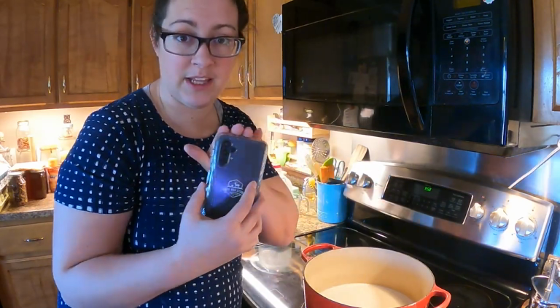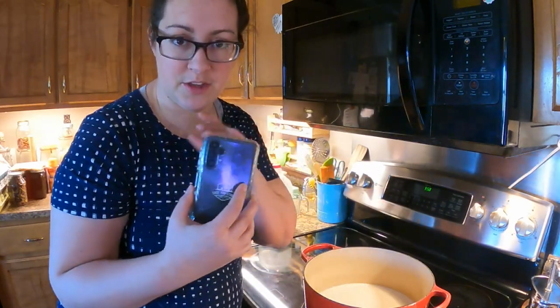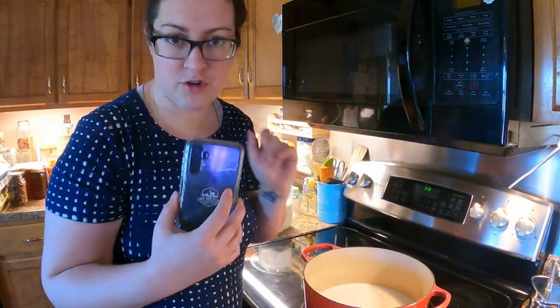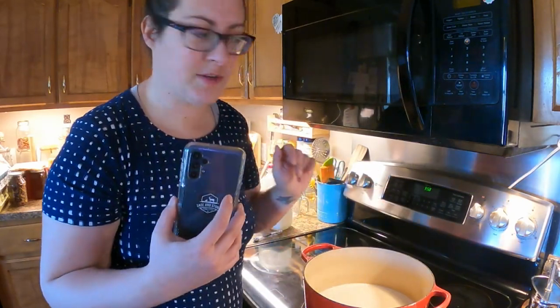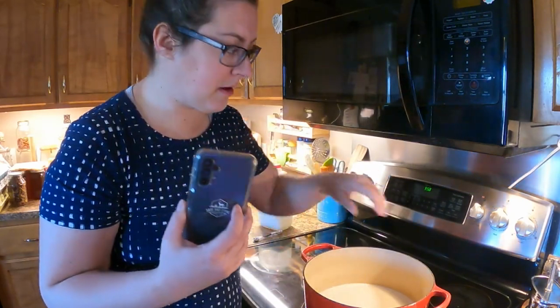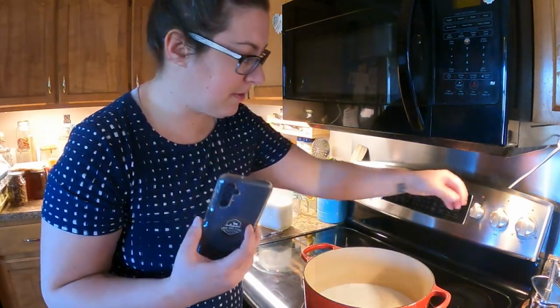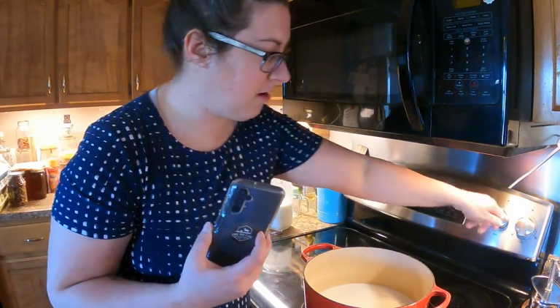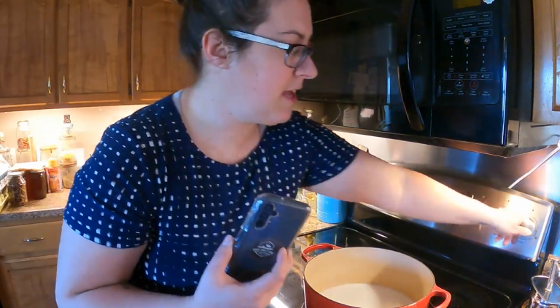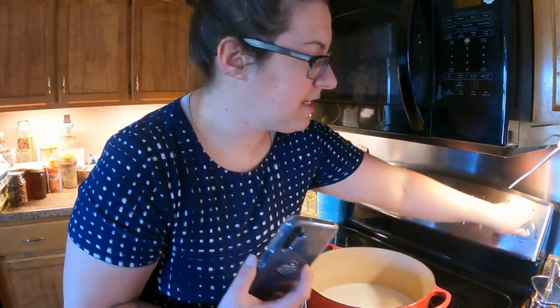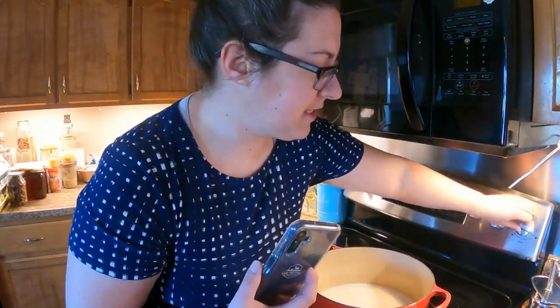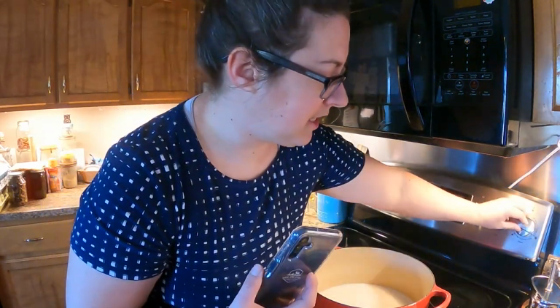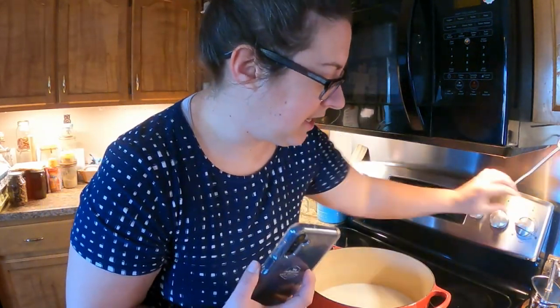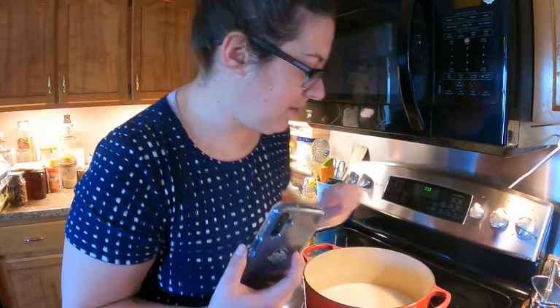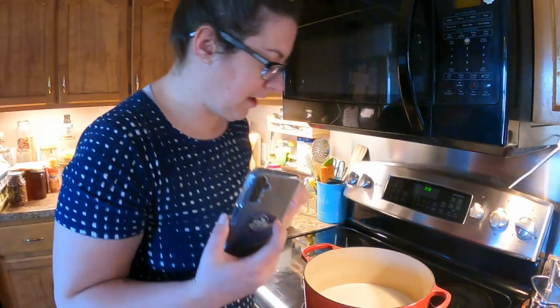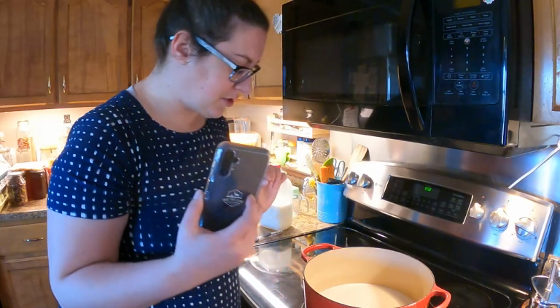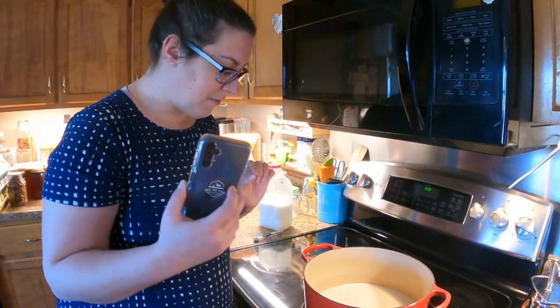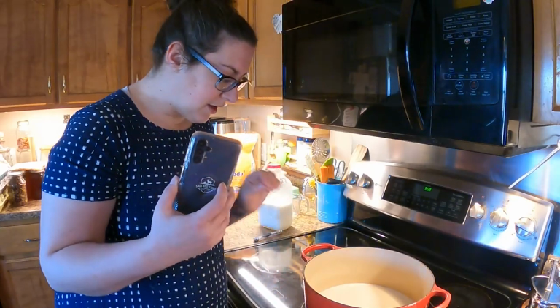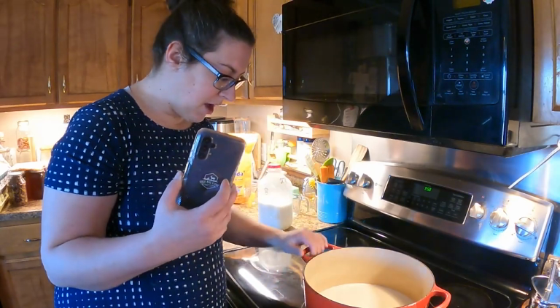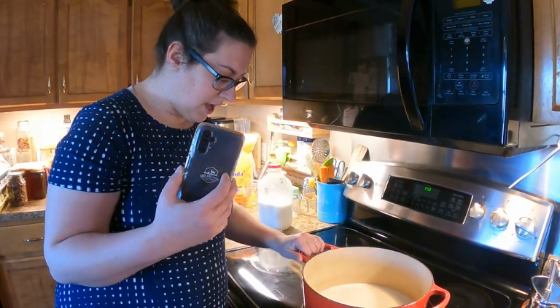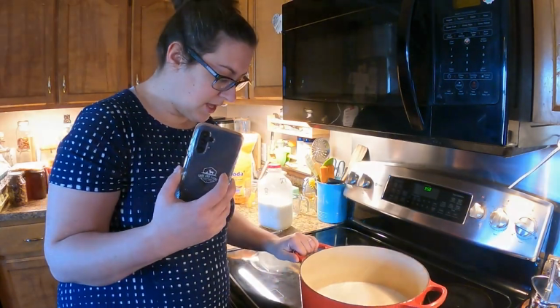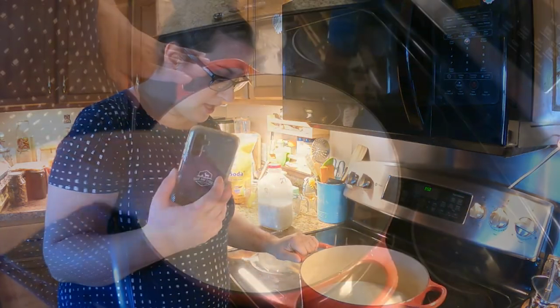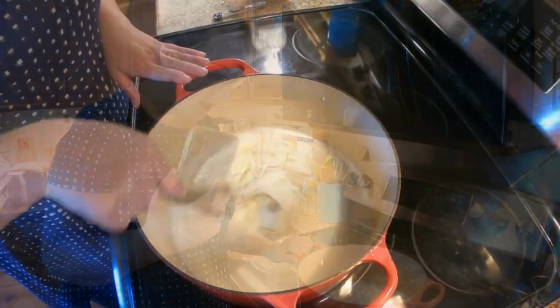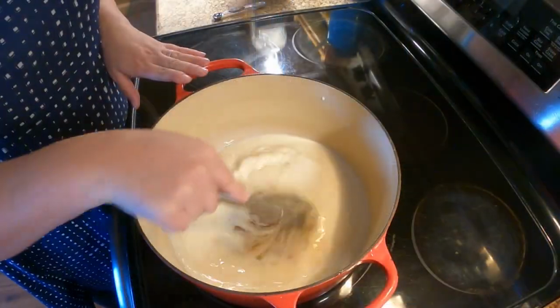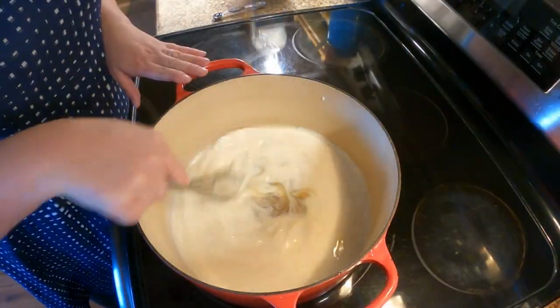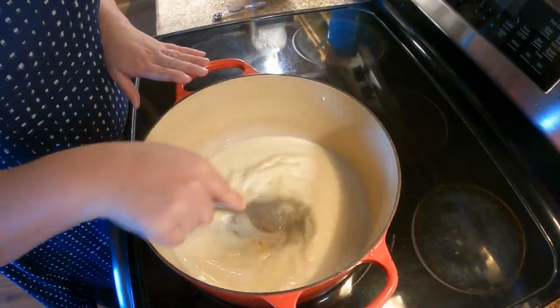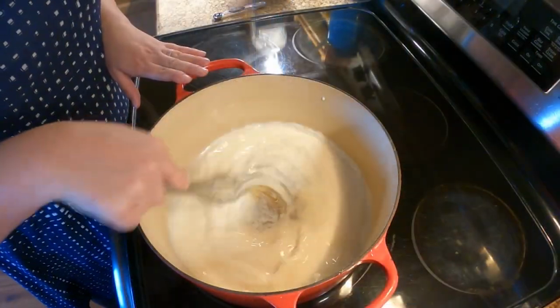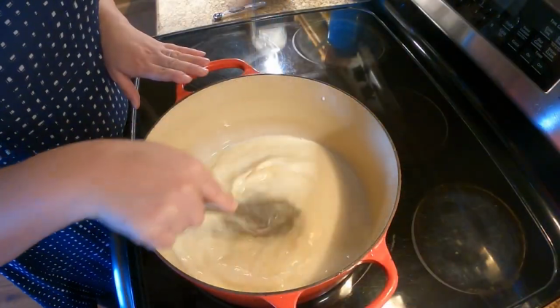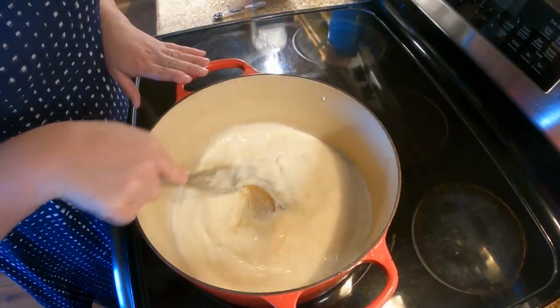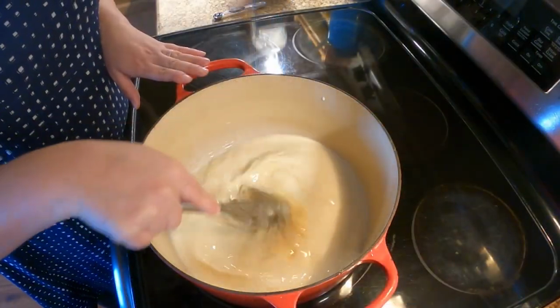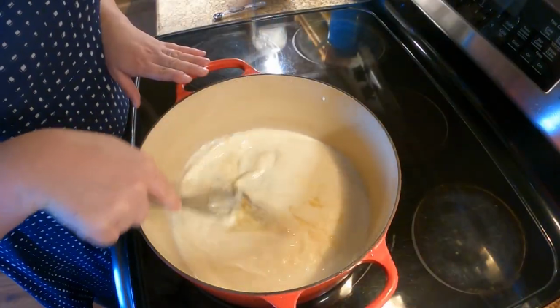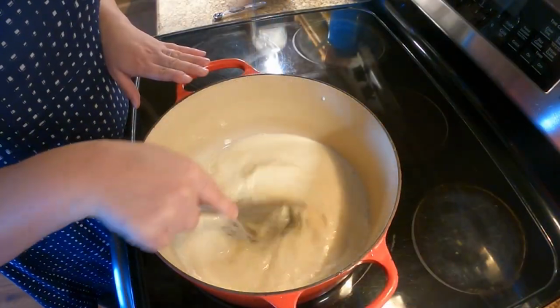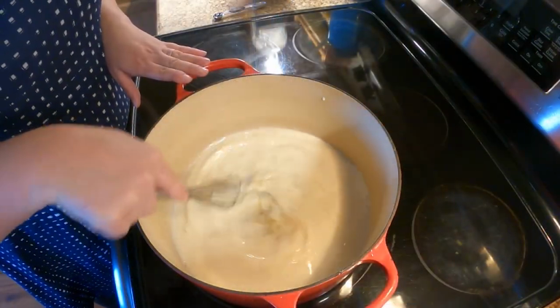The recipe I'll link in the description says to heat everything up to medium-high and to stir as it heats up.